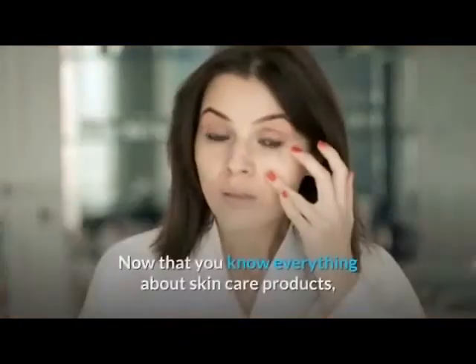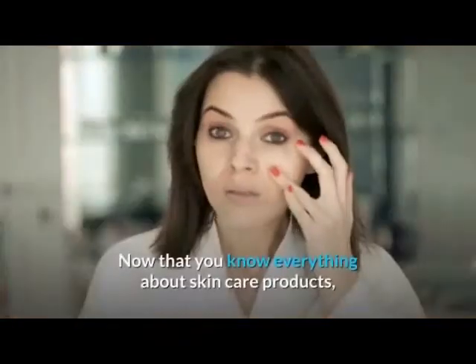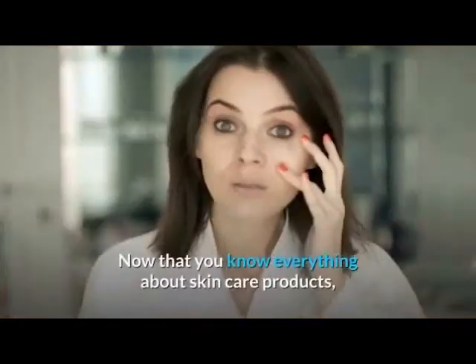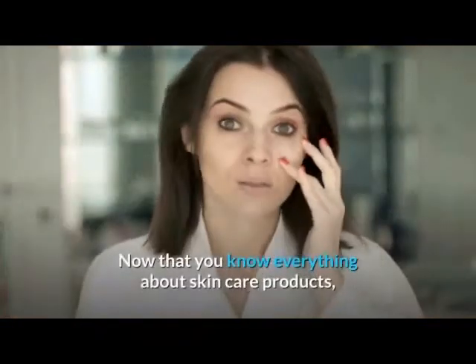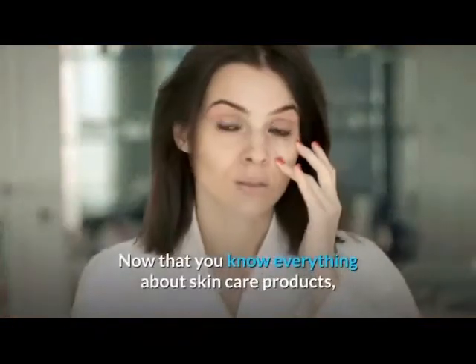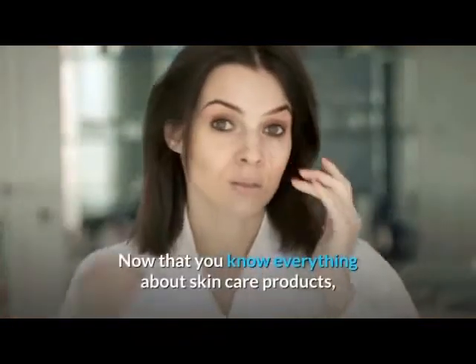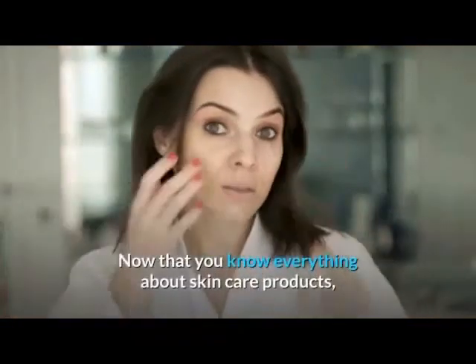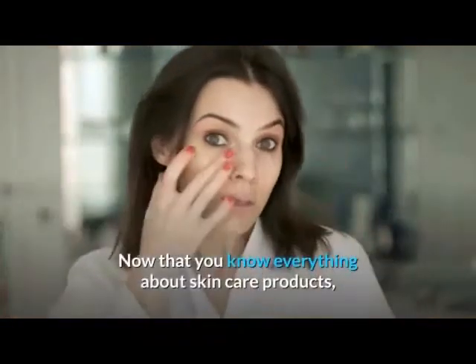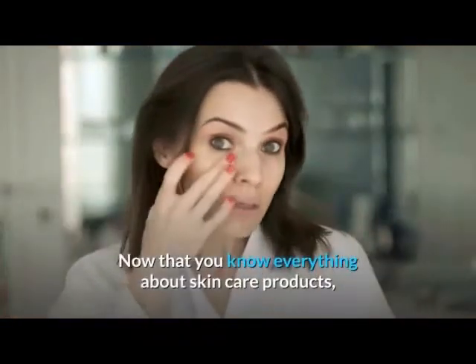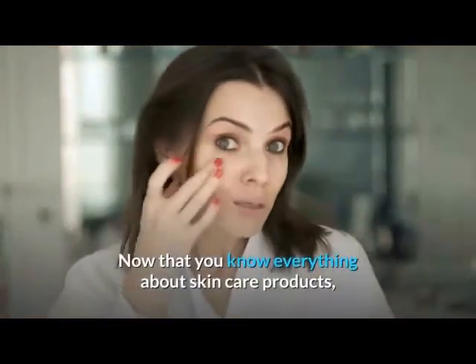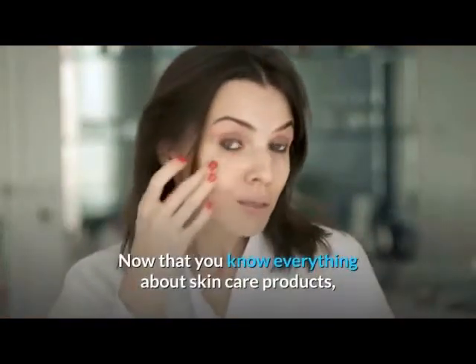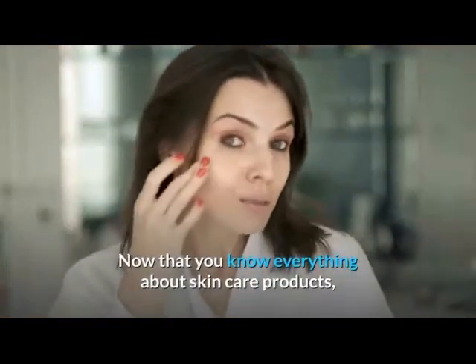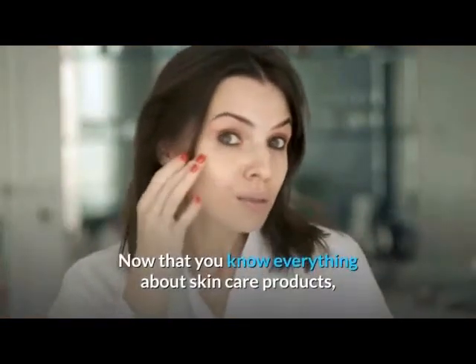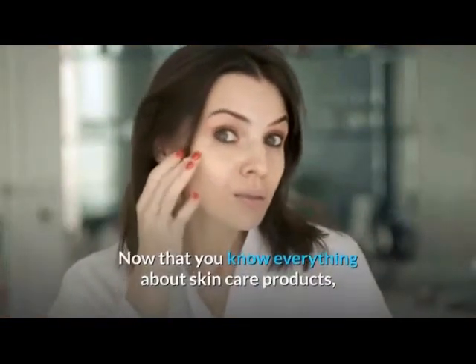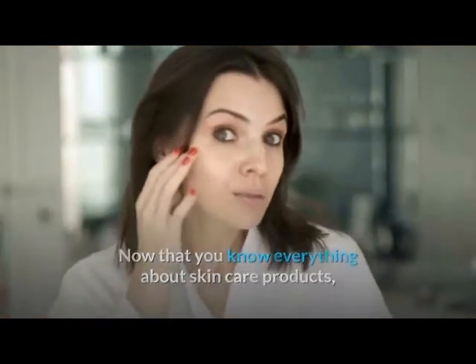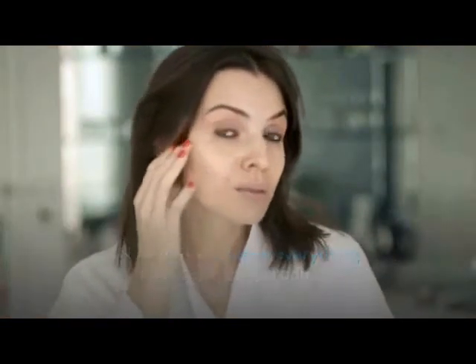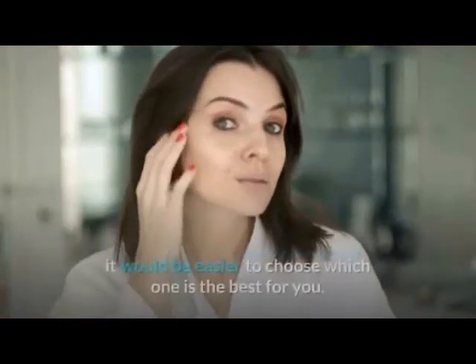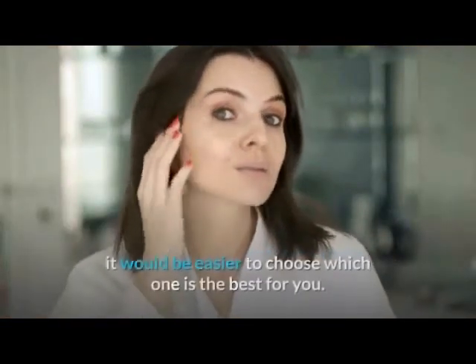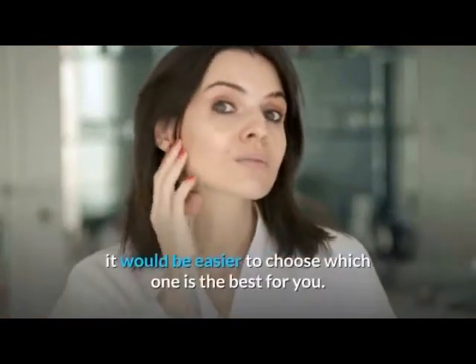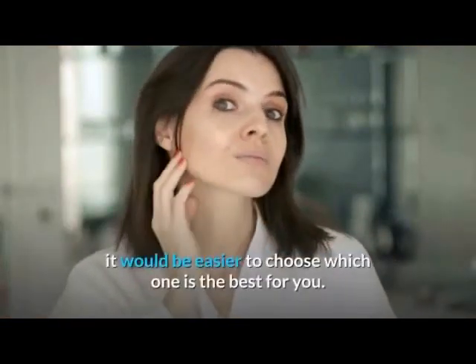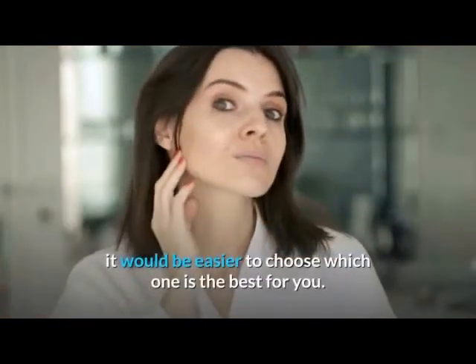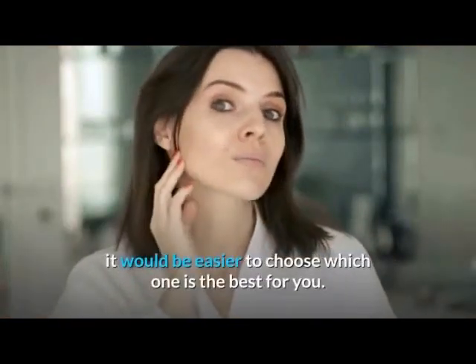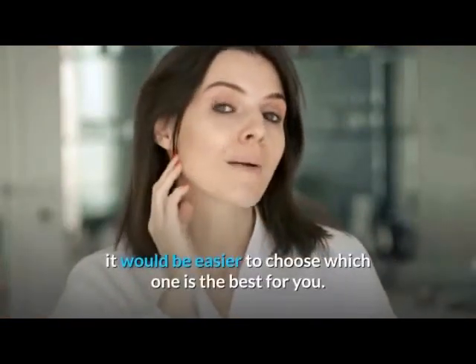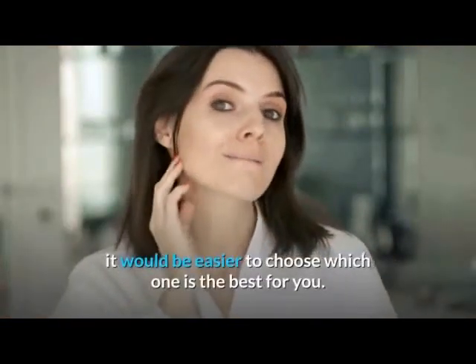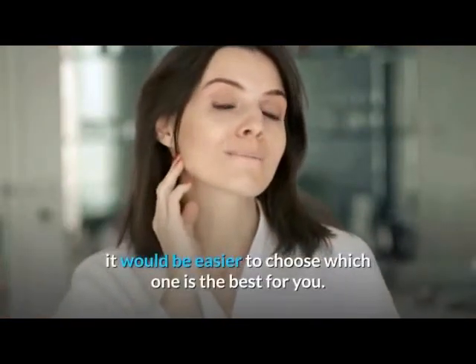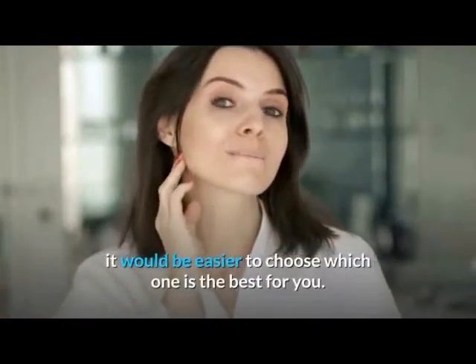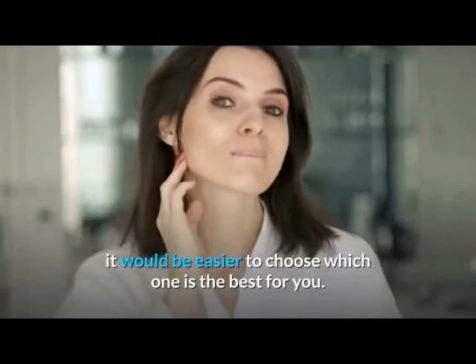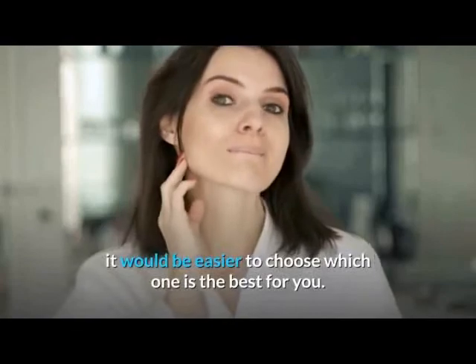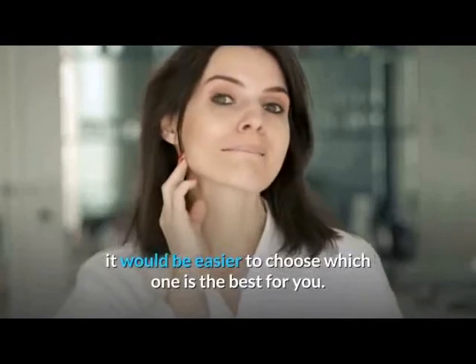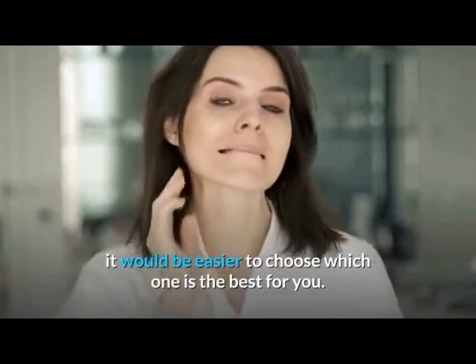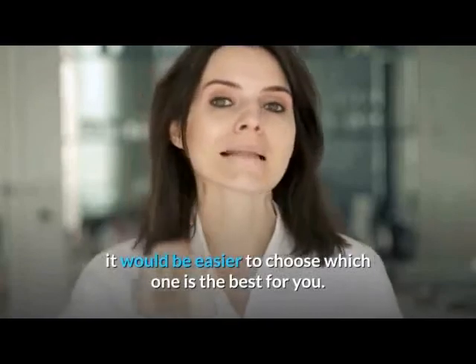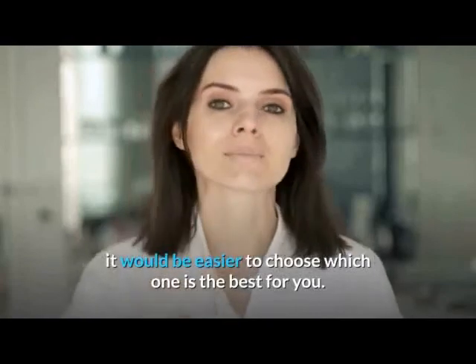Now that you know everything about anti-aging skin care products, it would be easier to choose which one is the best for you.